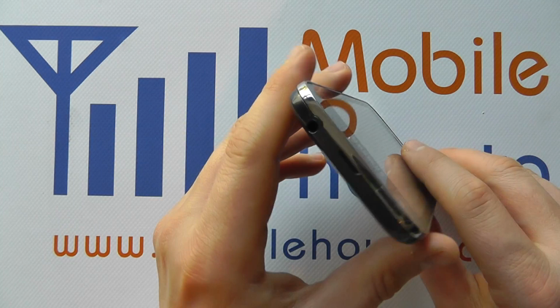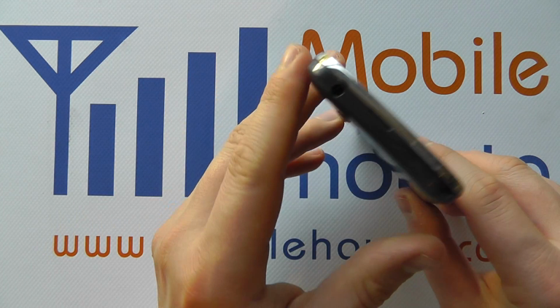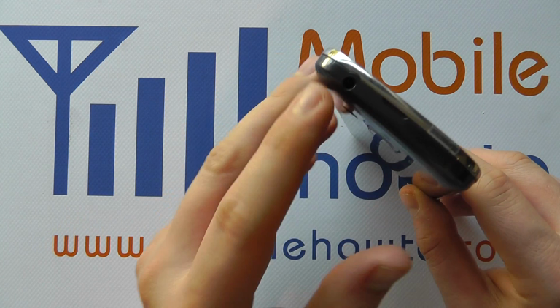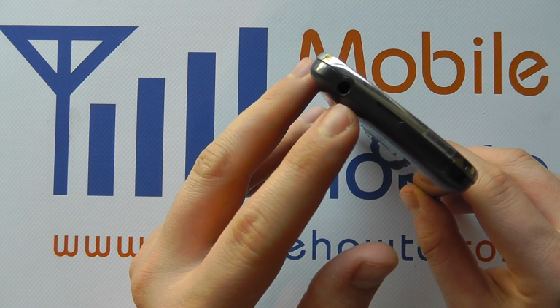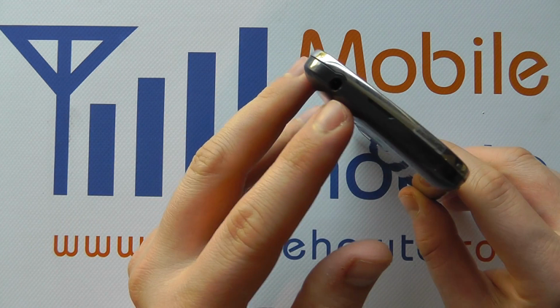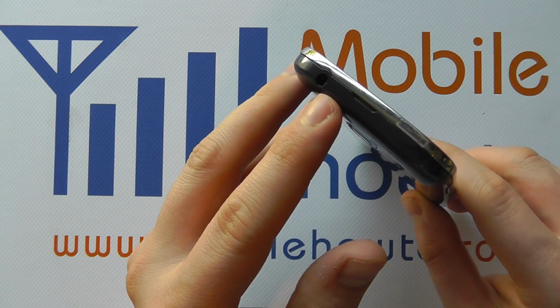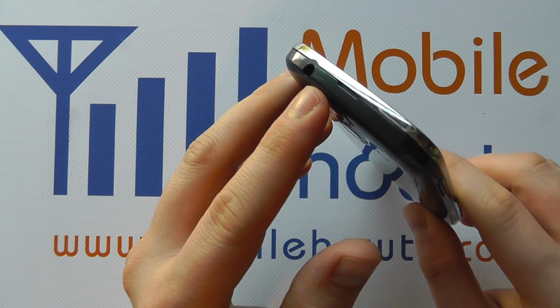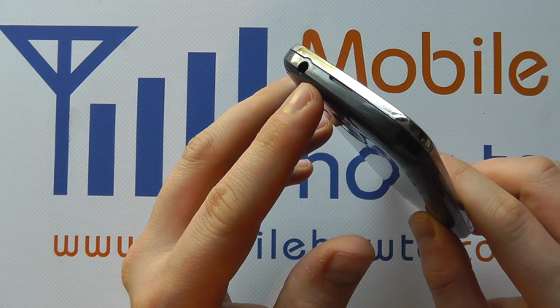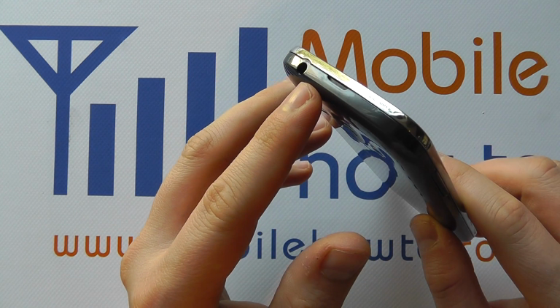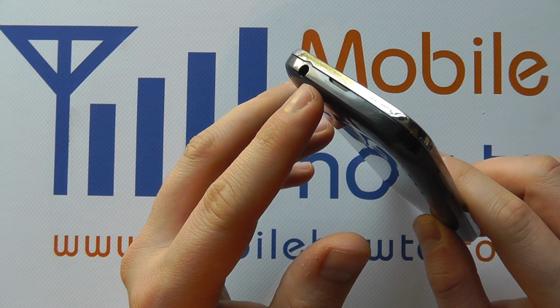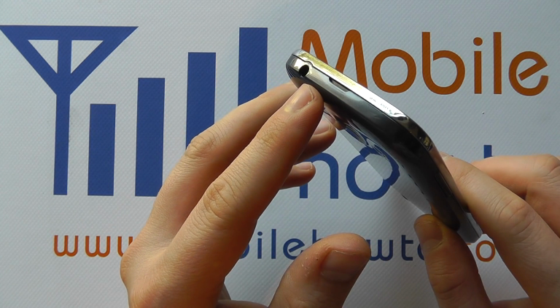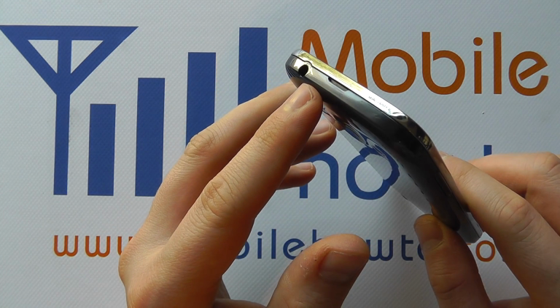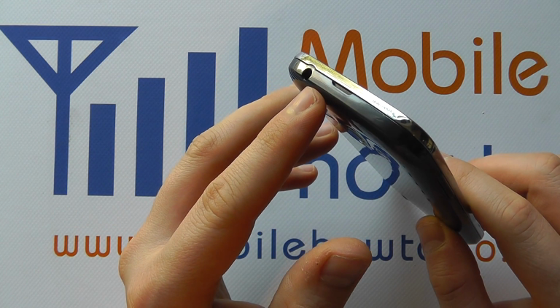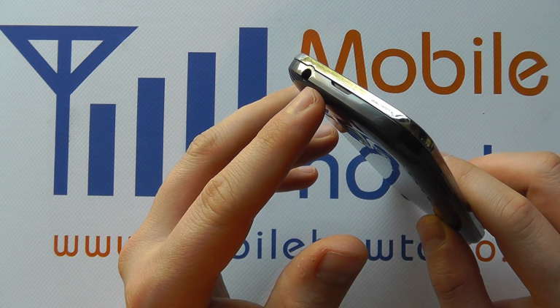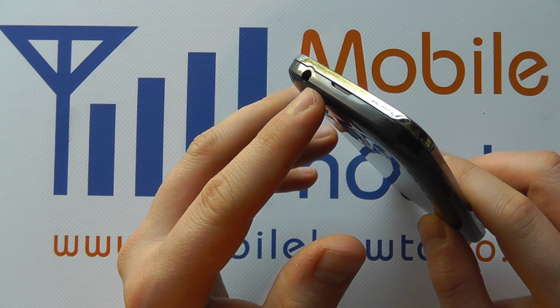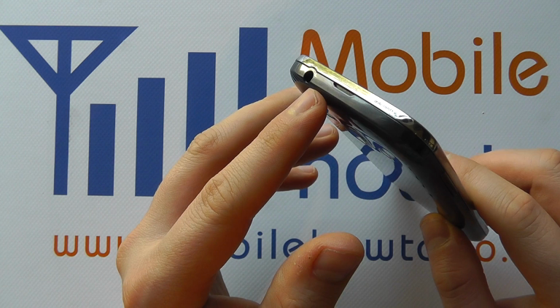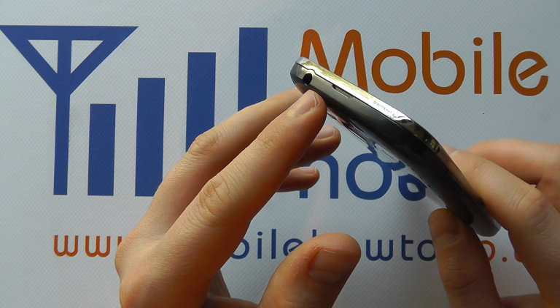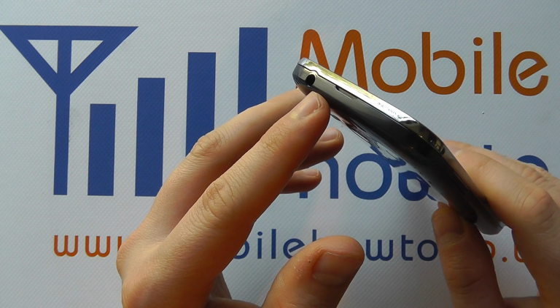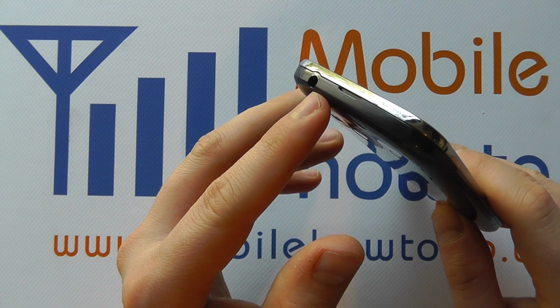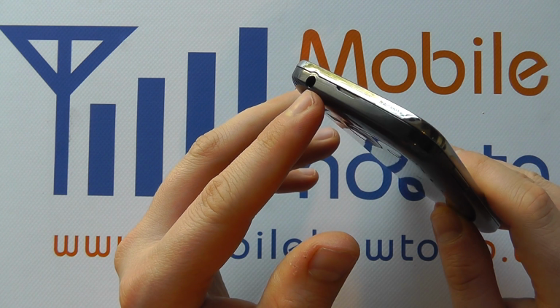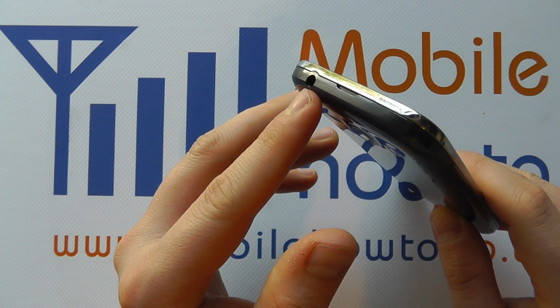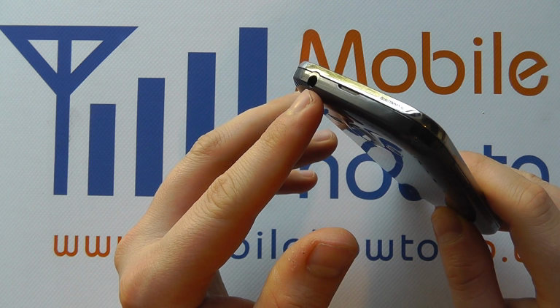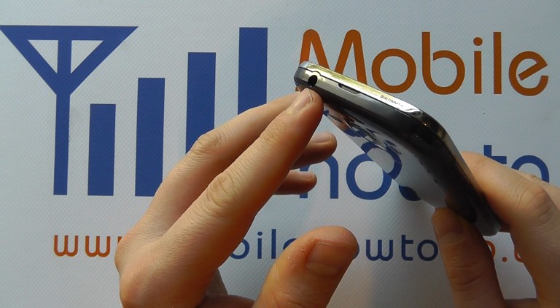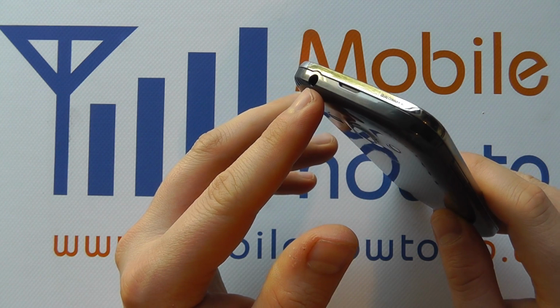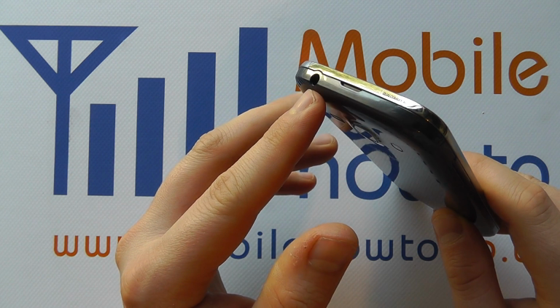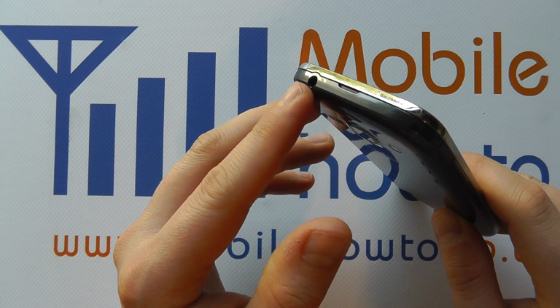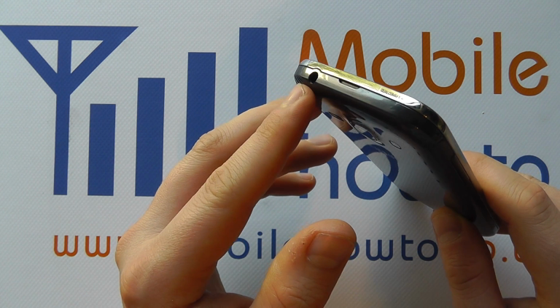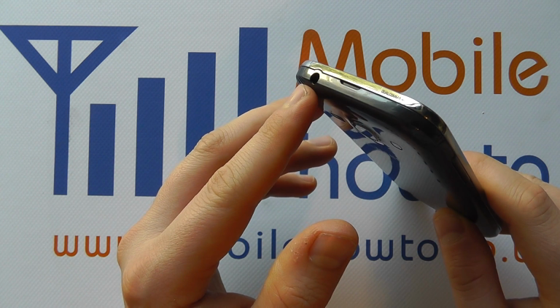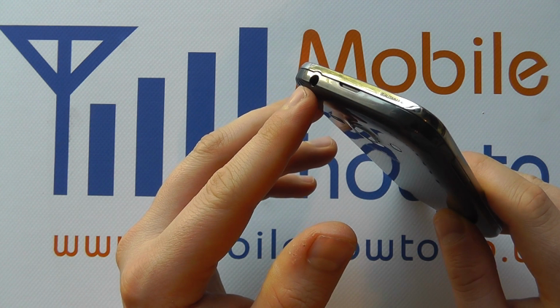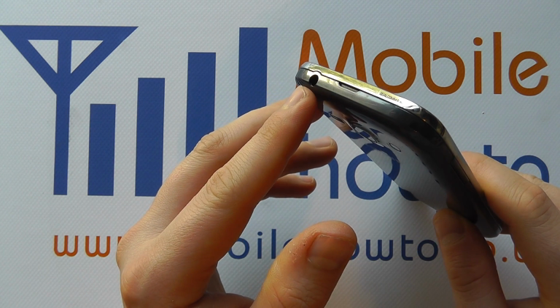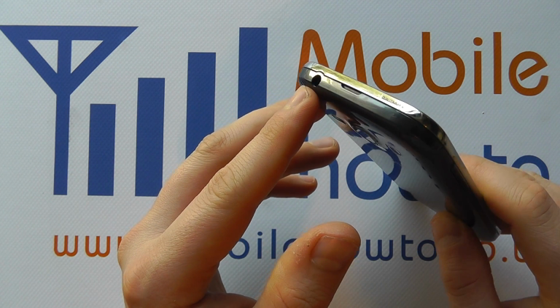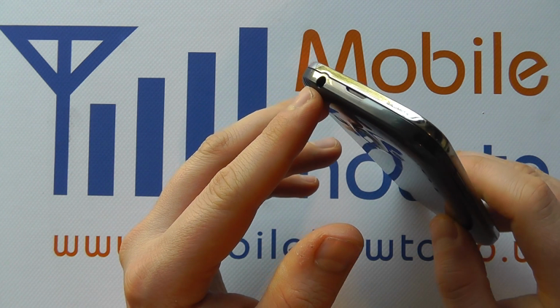On the top of the device you have a 3.5mm headphone jack, and it's through here that the sound can be exported from the device.